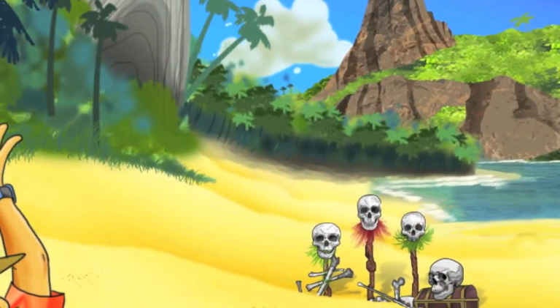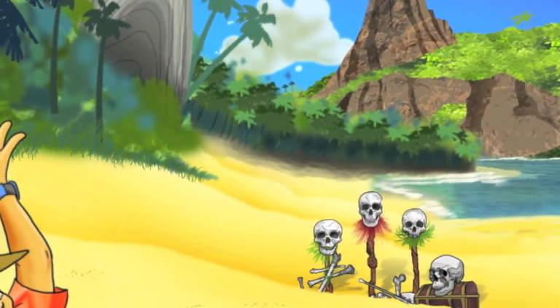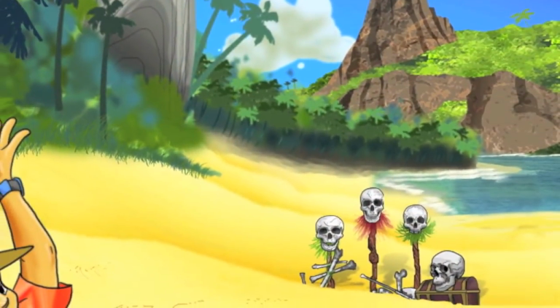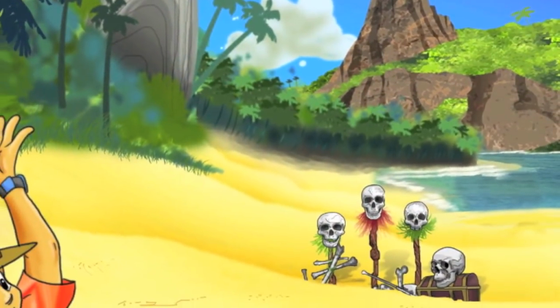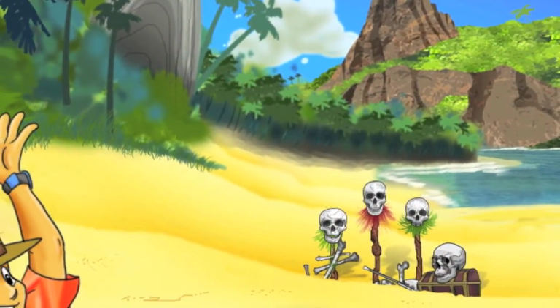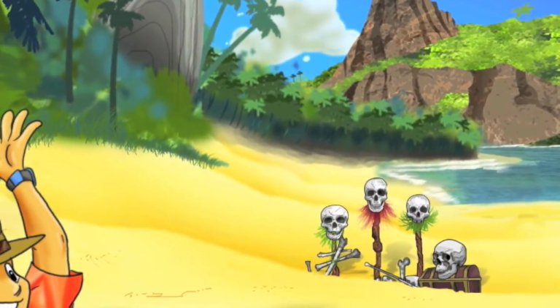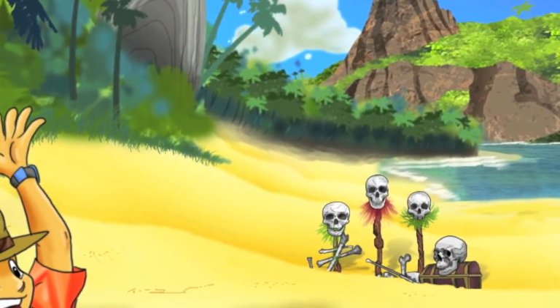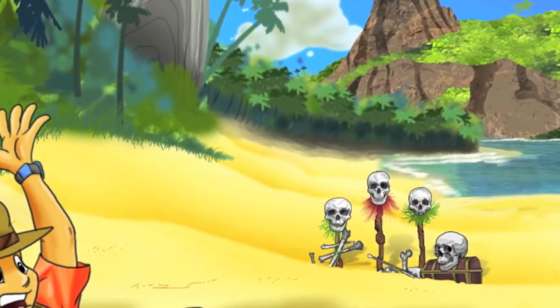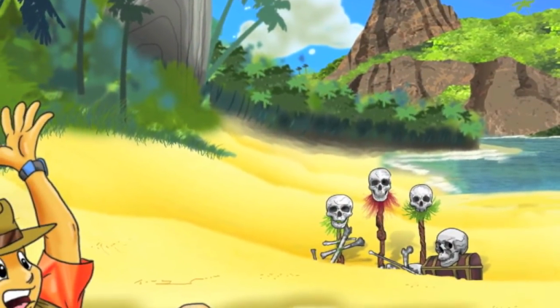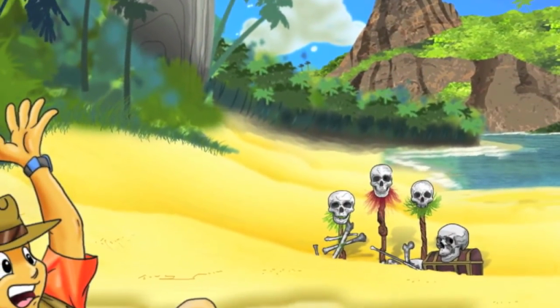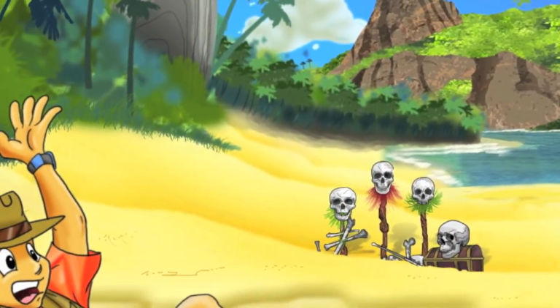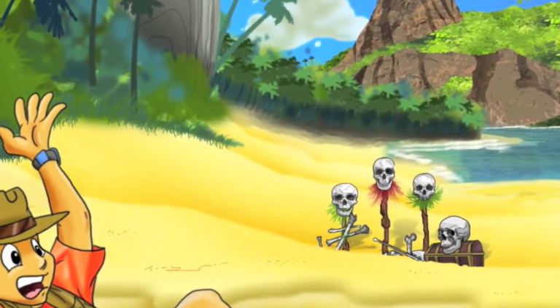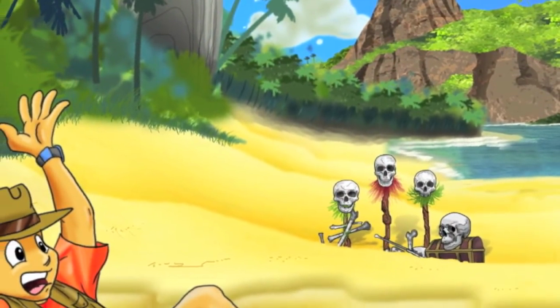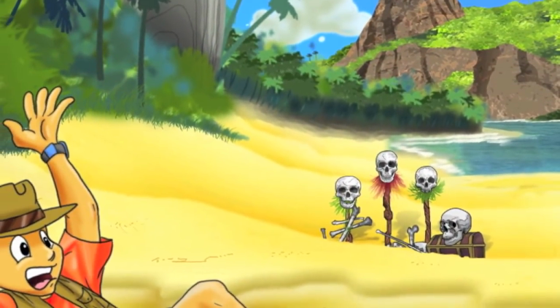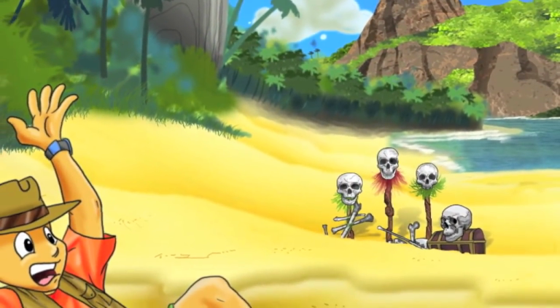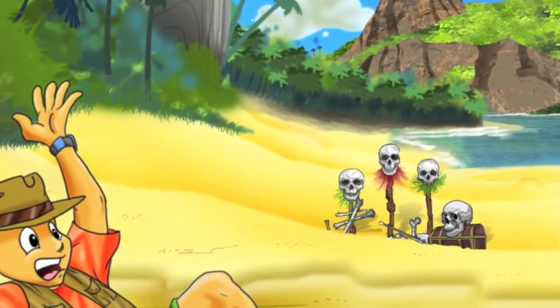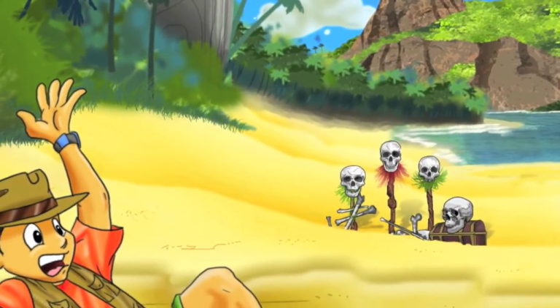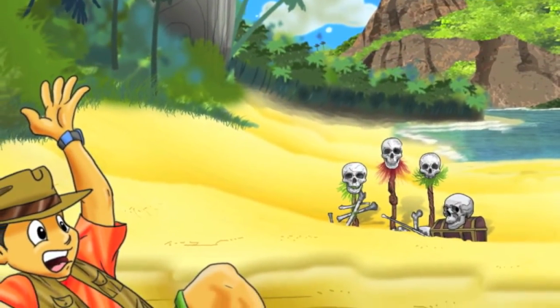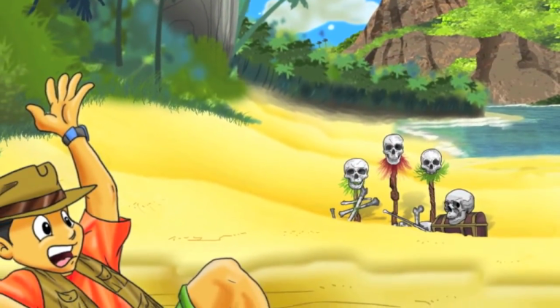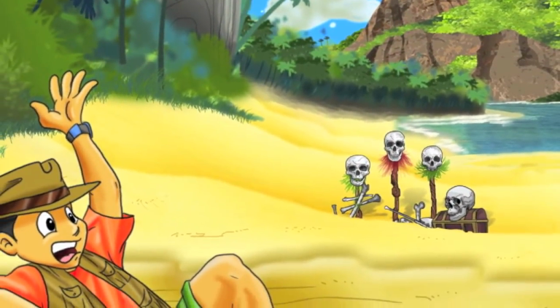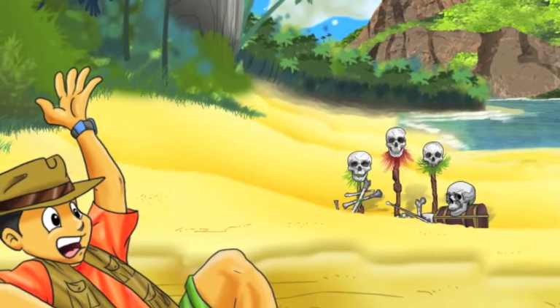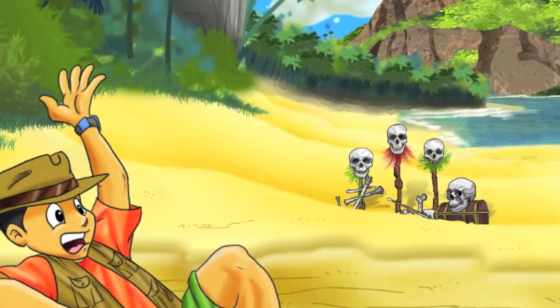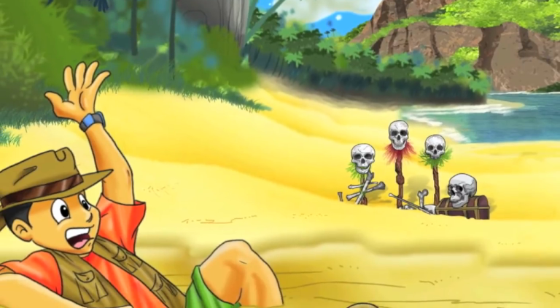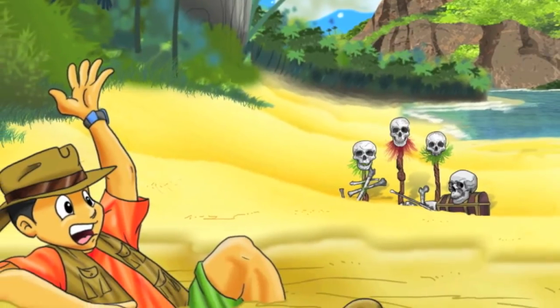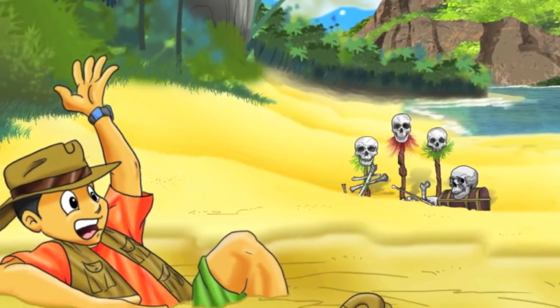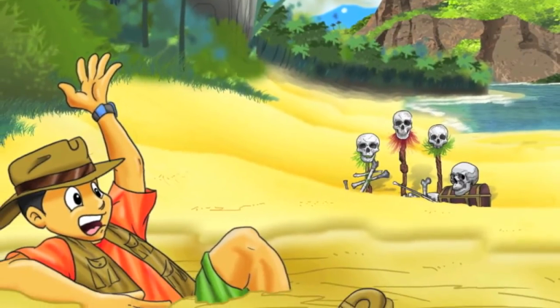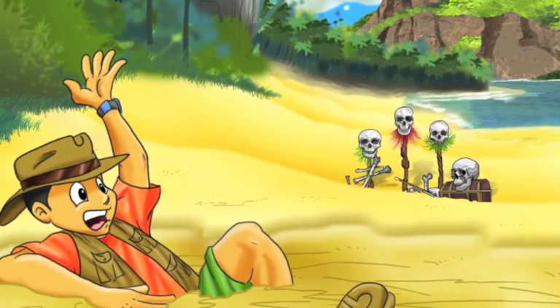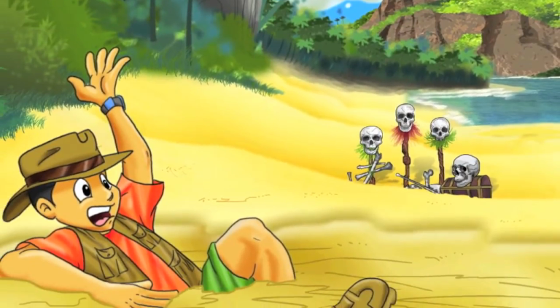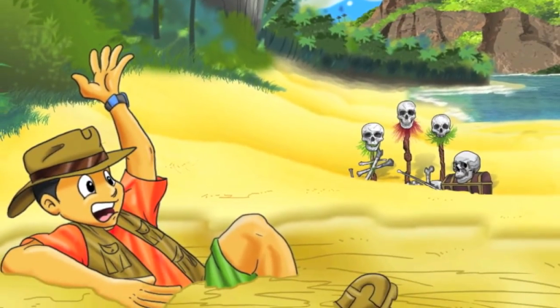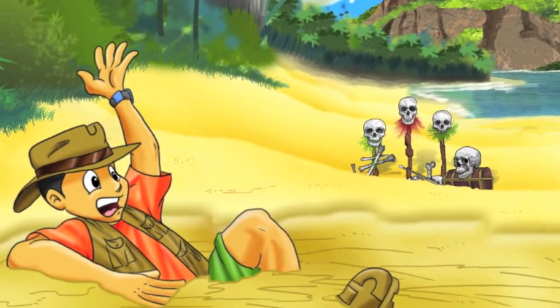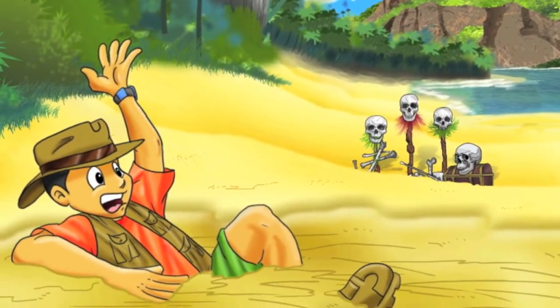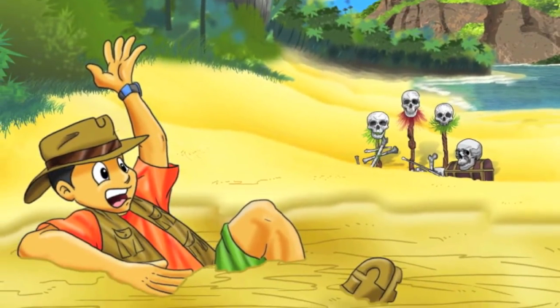This video explains how Kai frees himself from quicksand, in Treasure Kai and the Lost God of Shark Island.